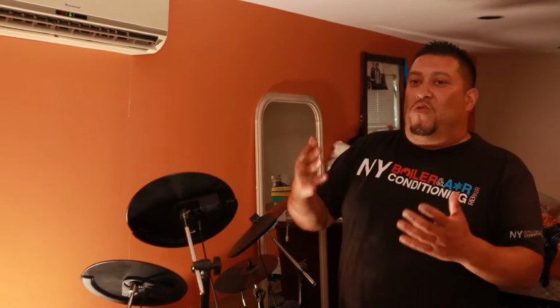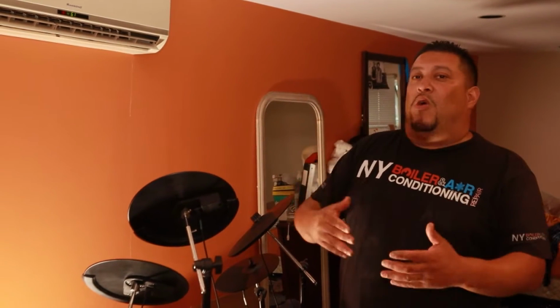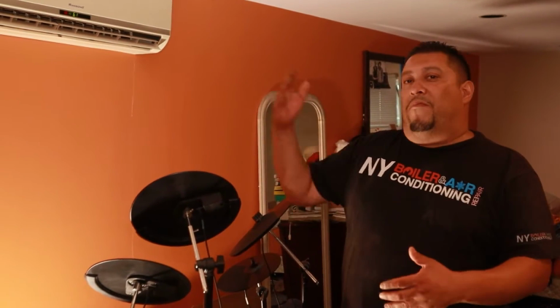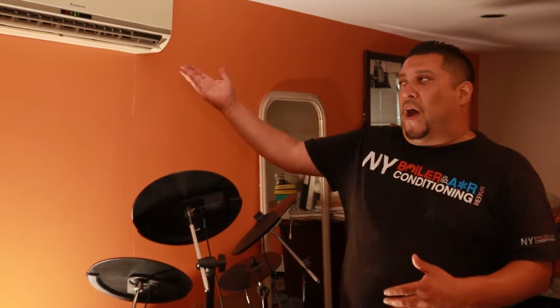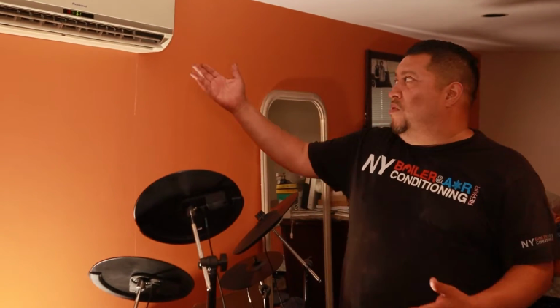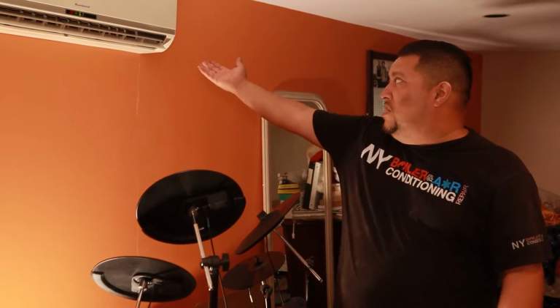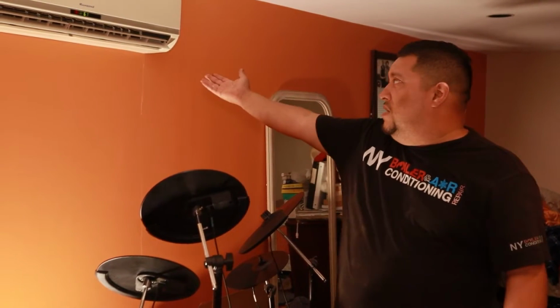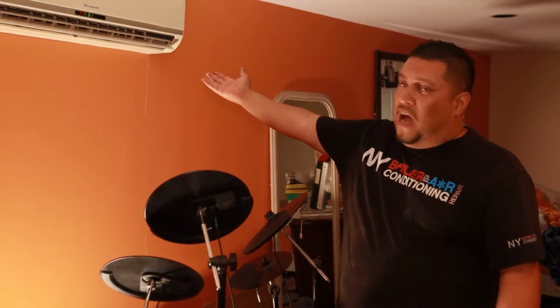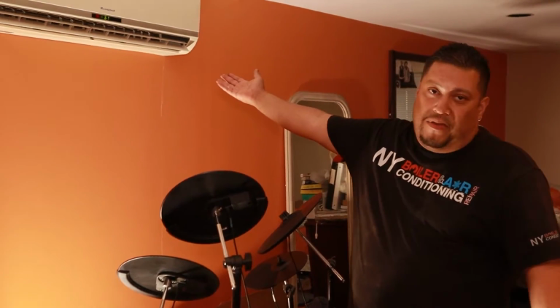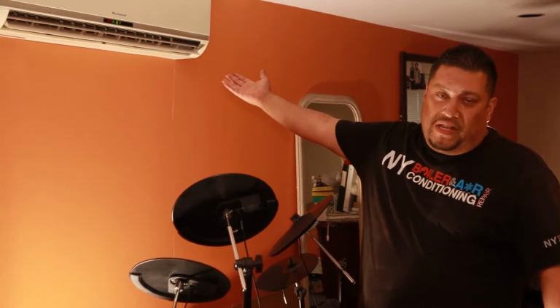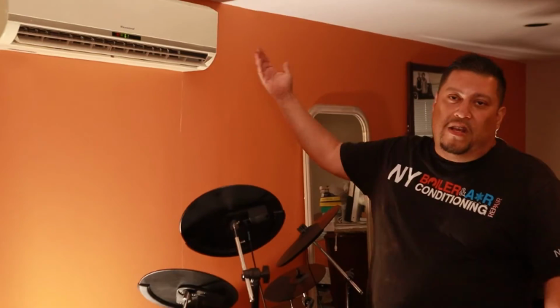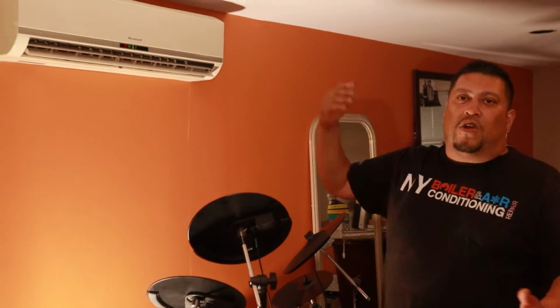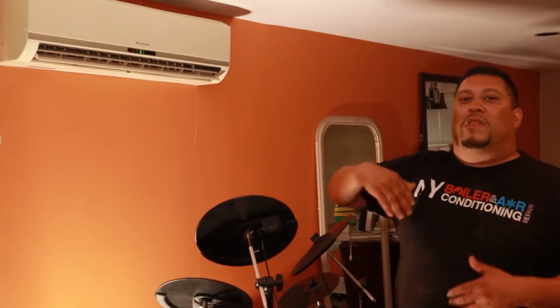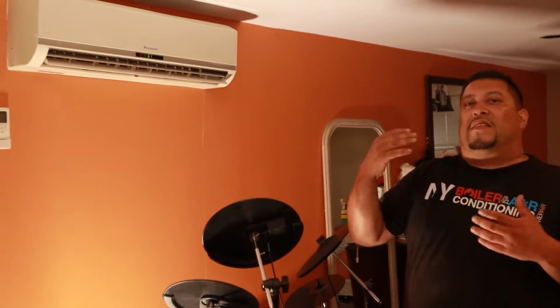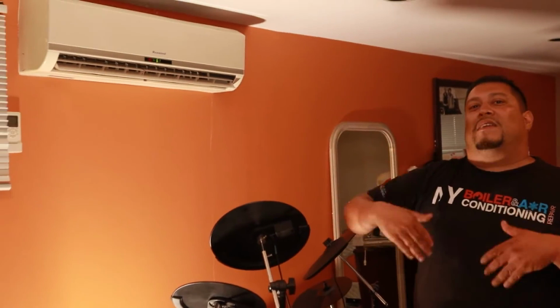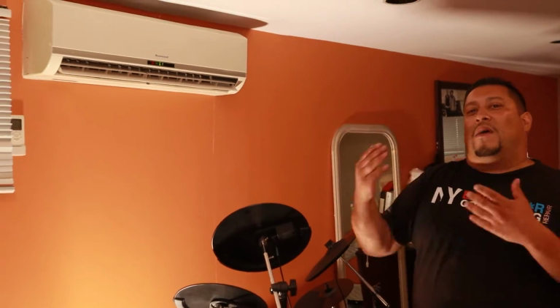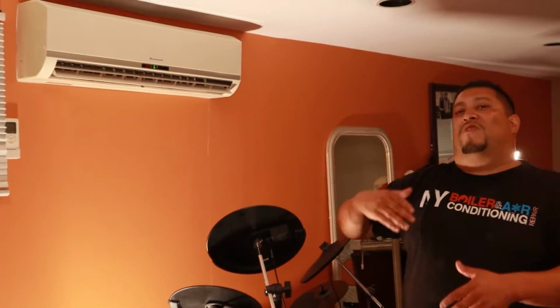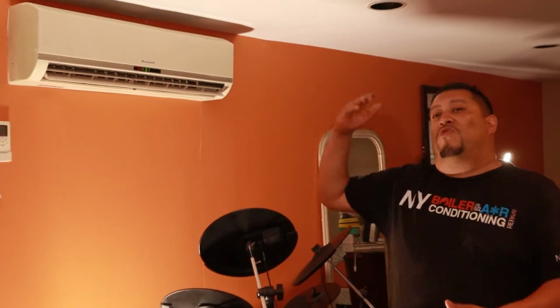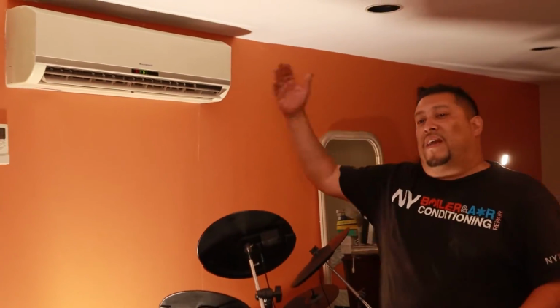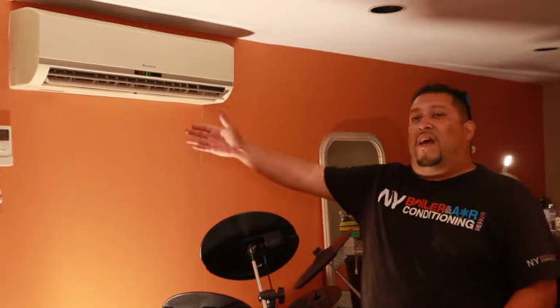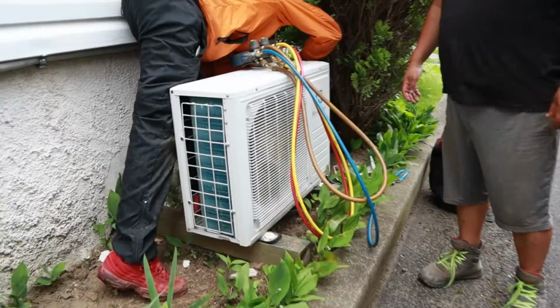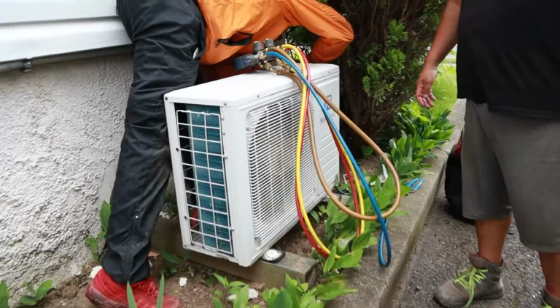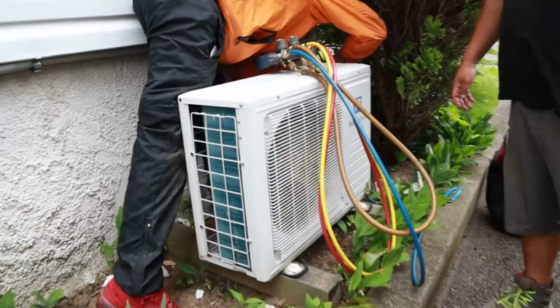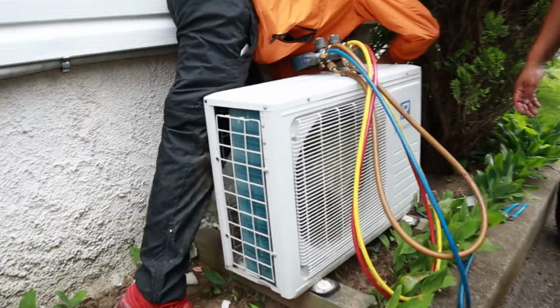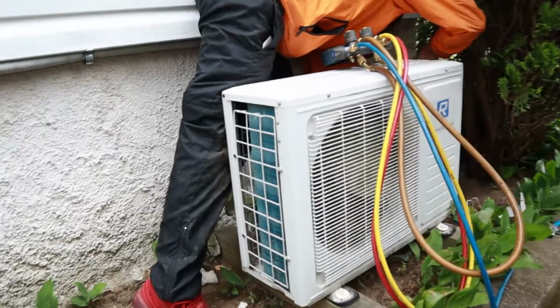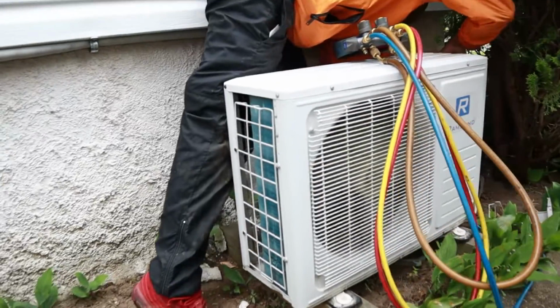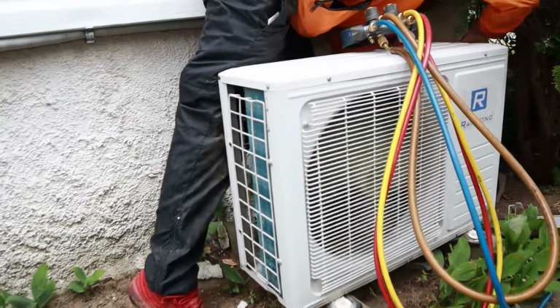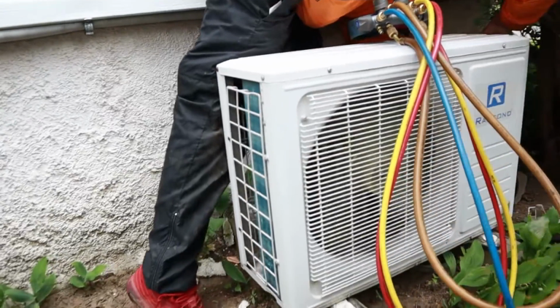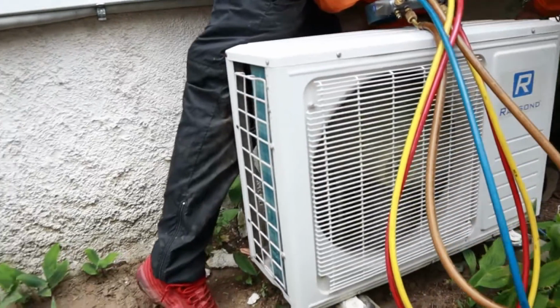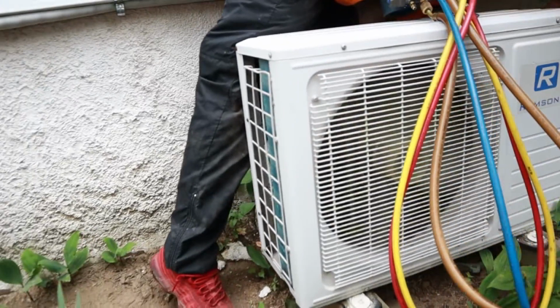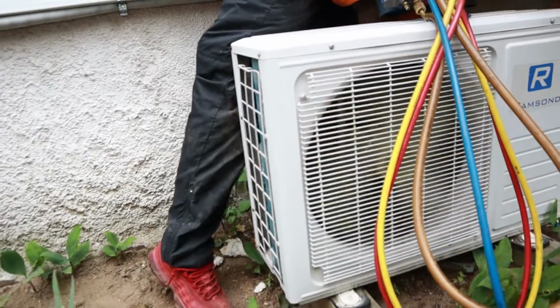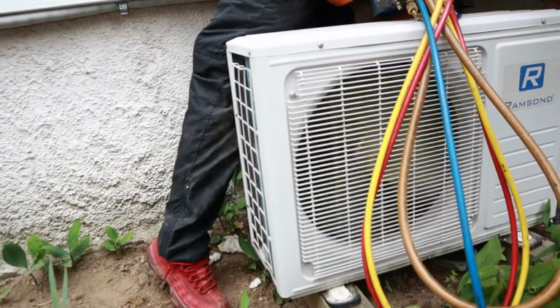We do know we have power, which is obvious. So the next step is to check whether we have any leaks or any gas in the system.